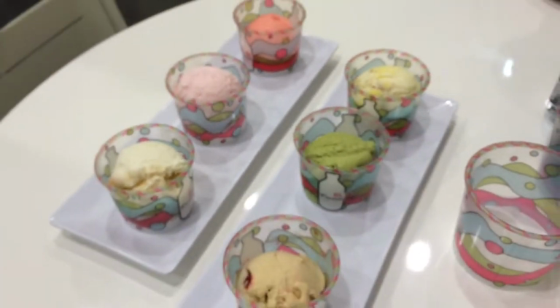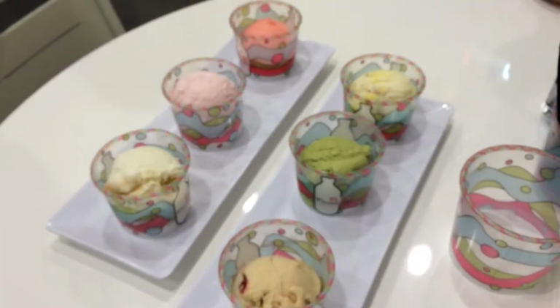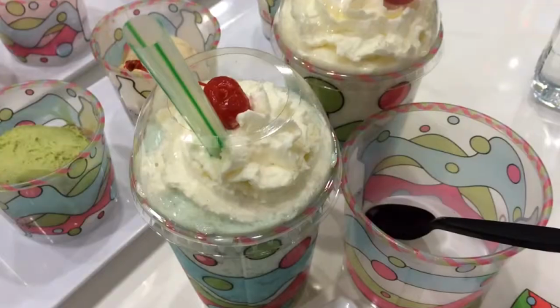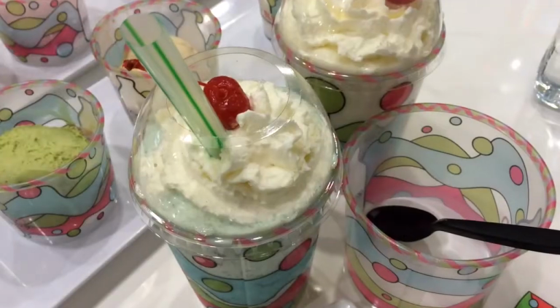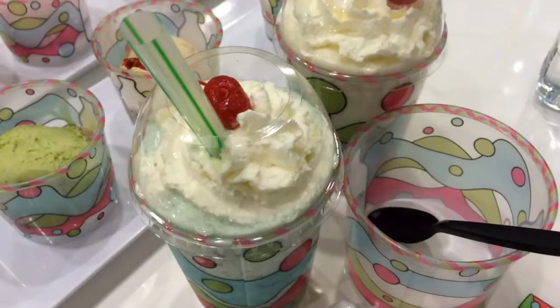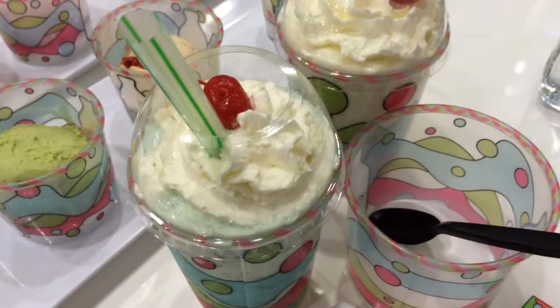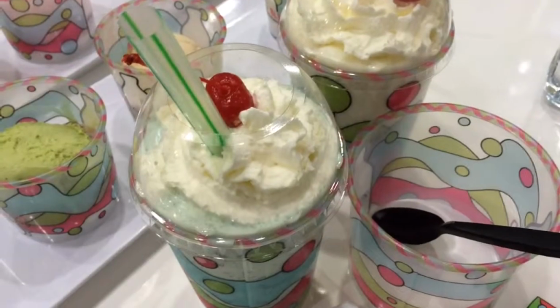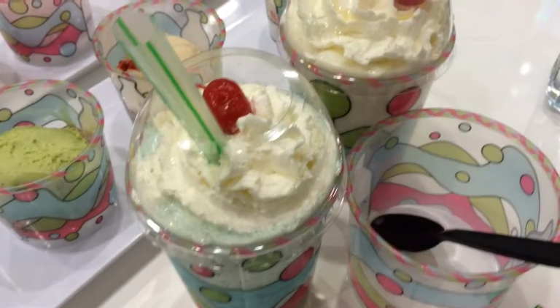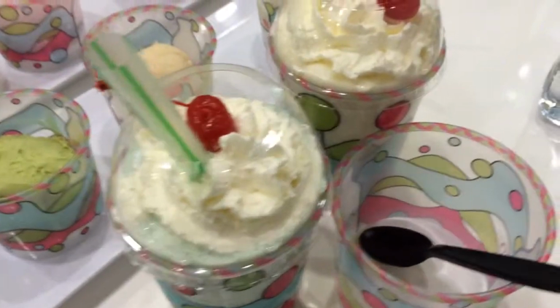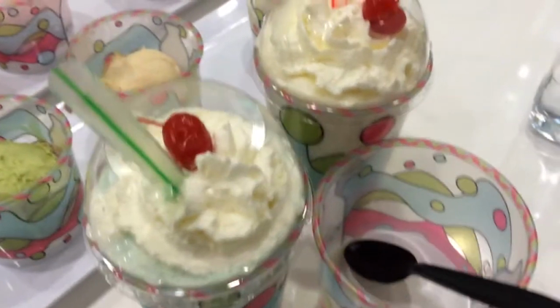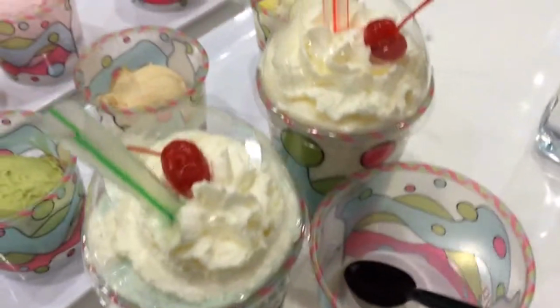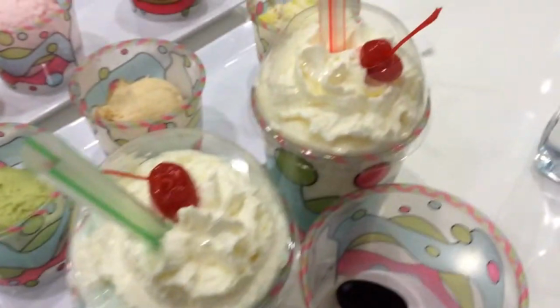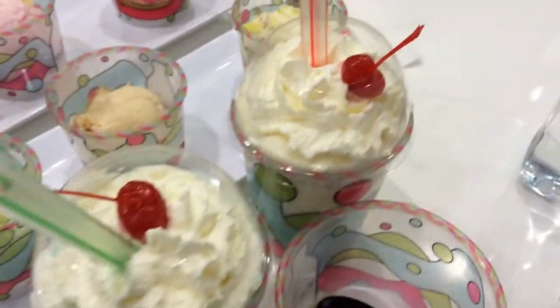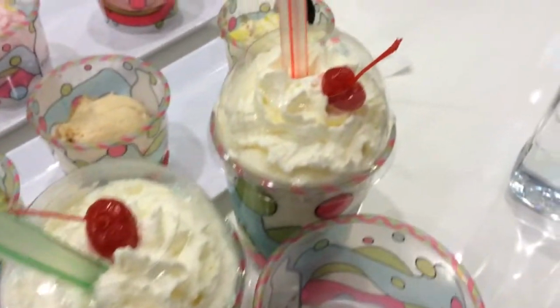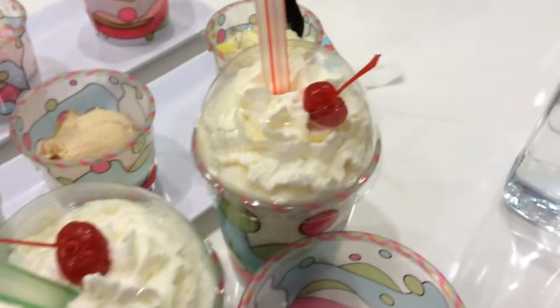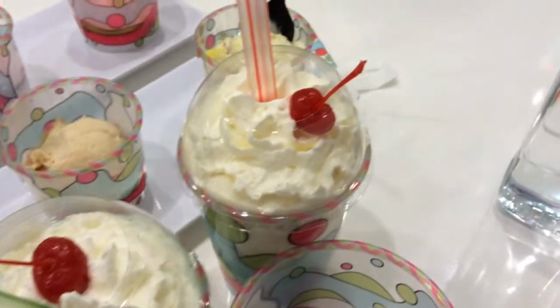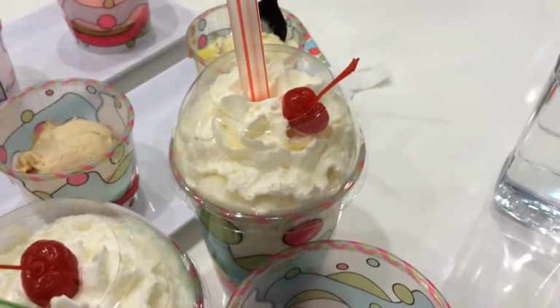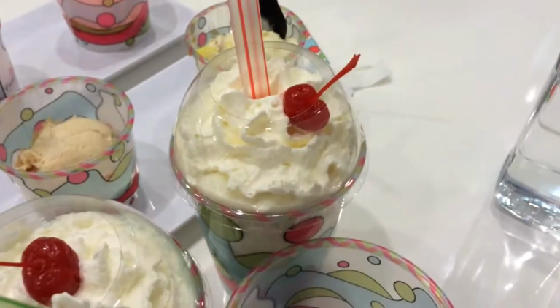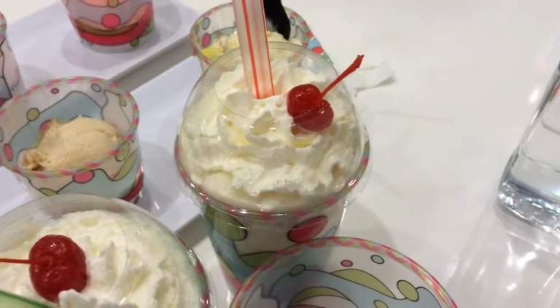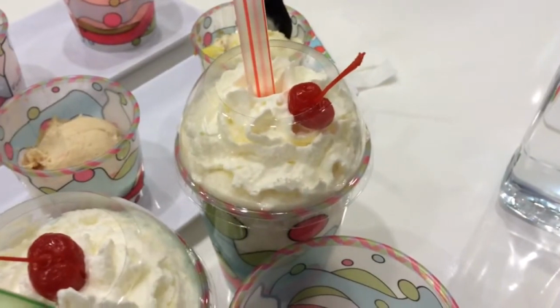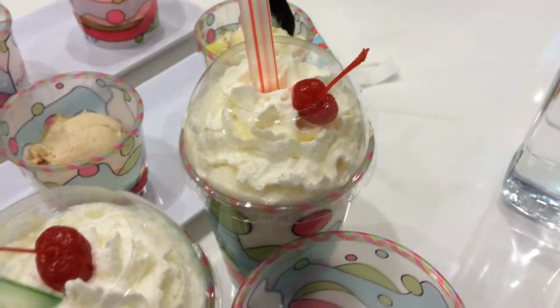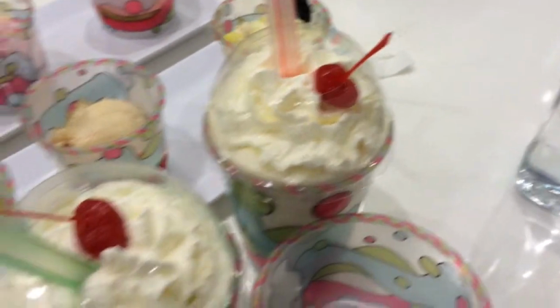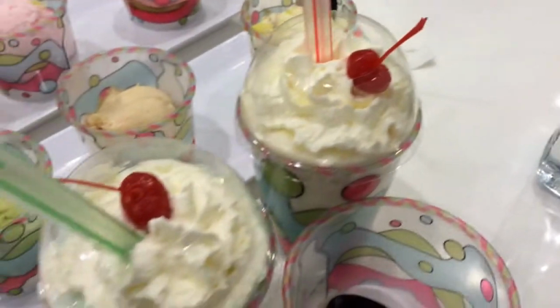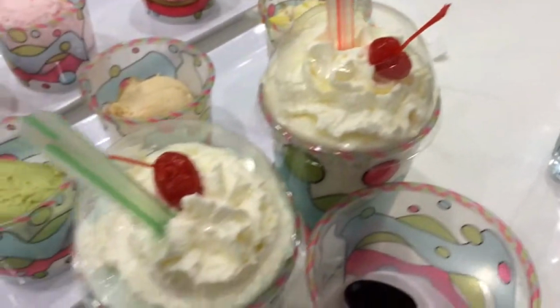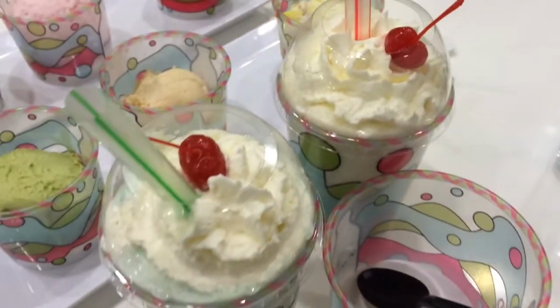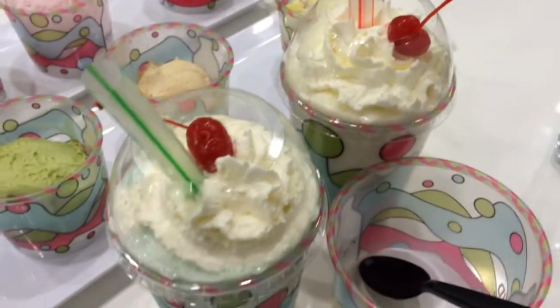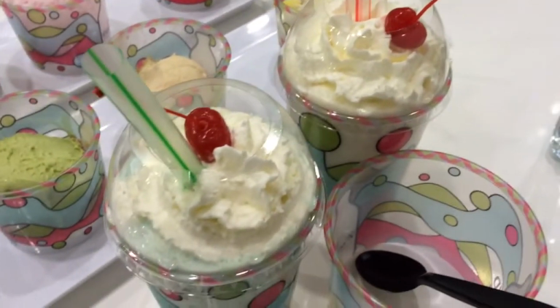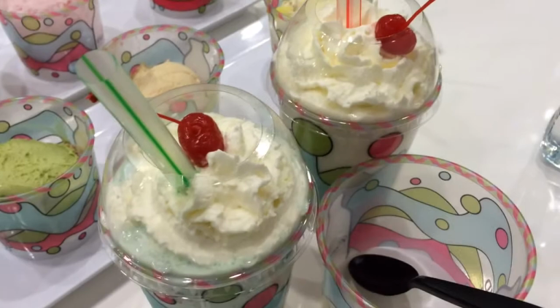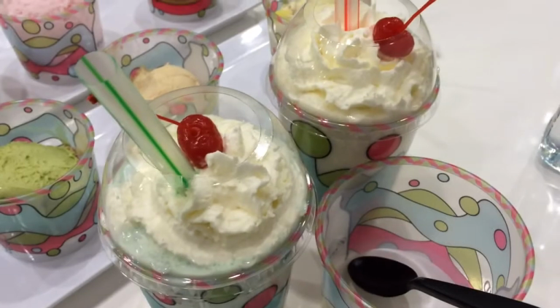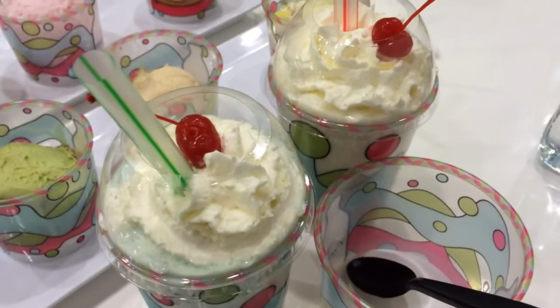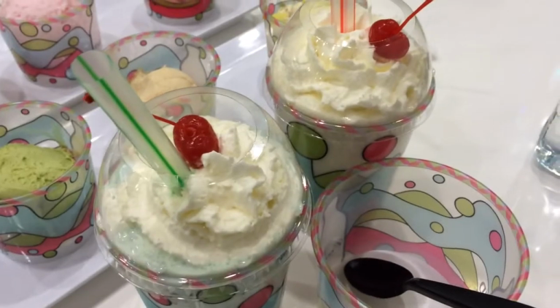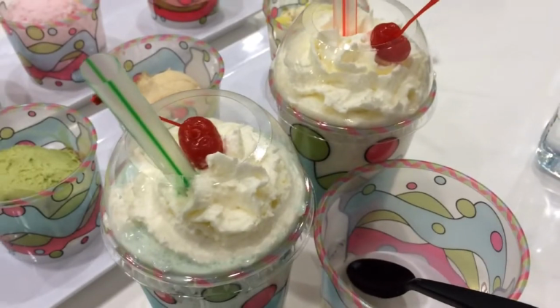The mint milkshake and the tres leches milkshake here at the Boulevard Creamery.